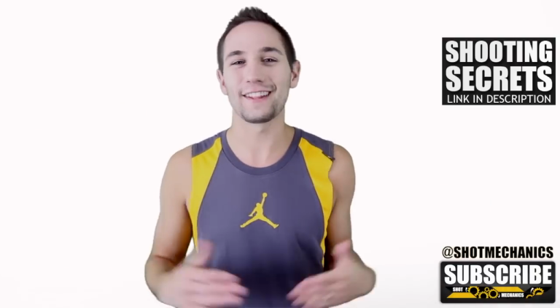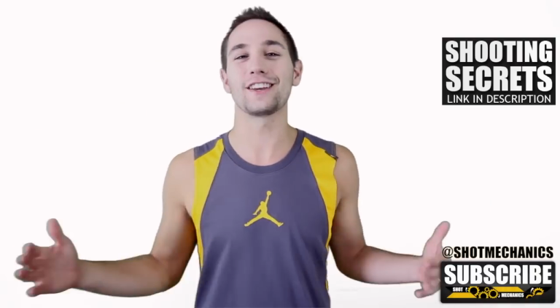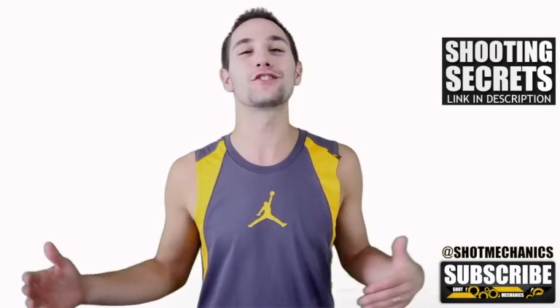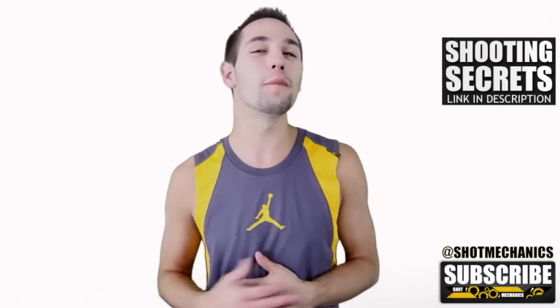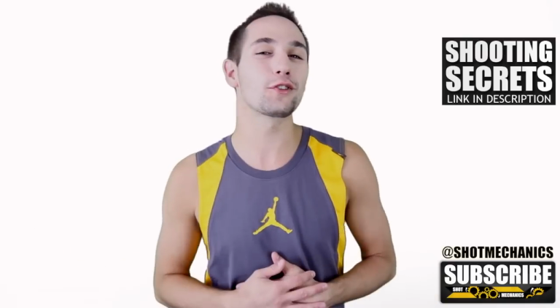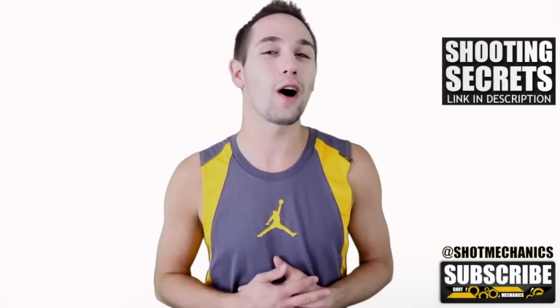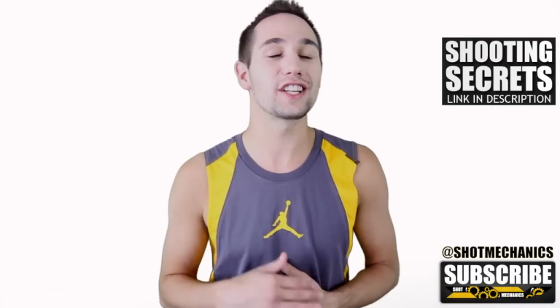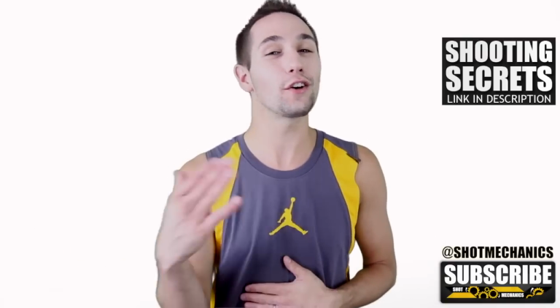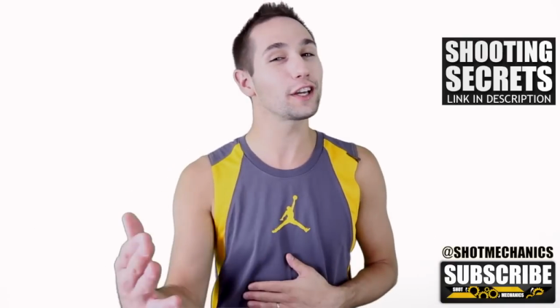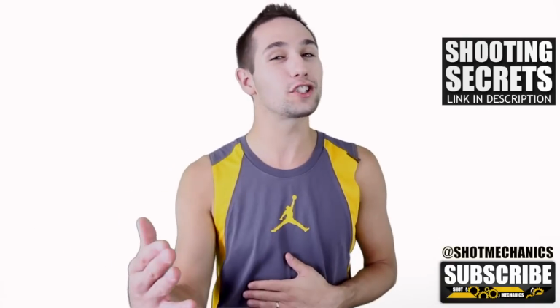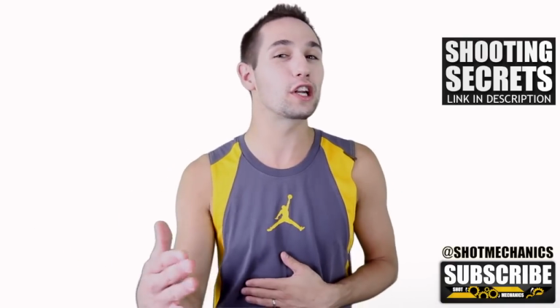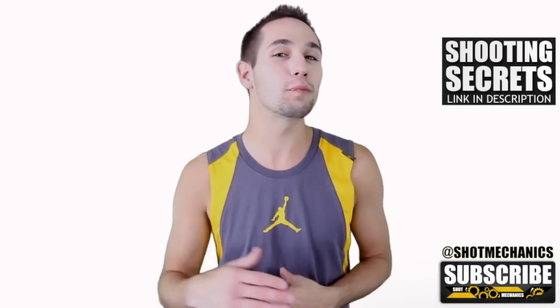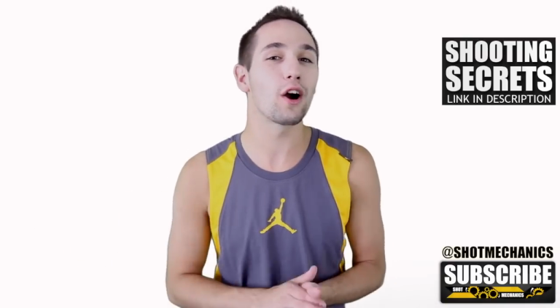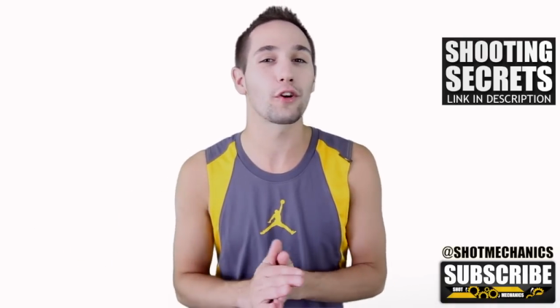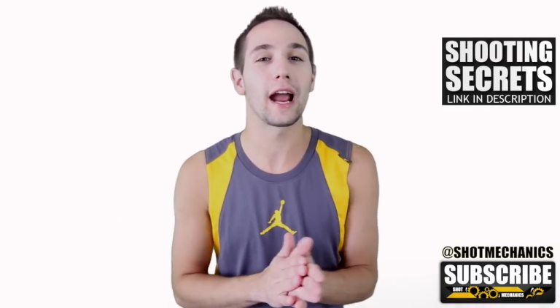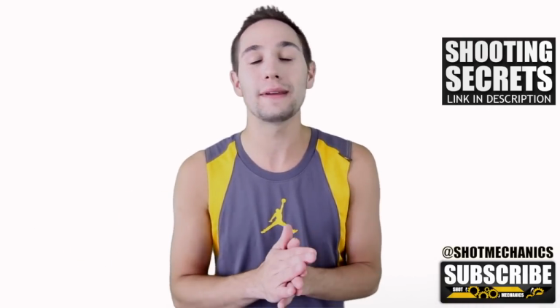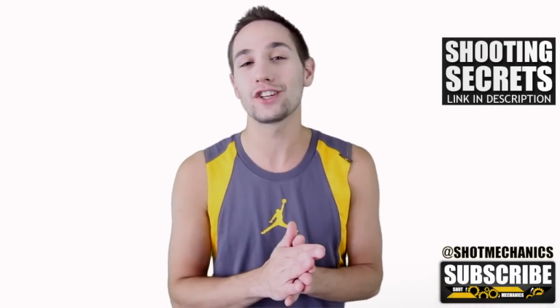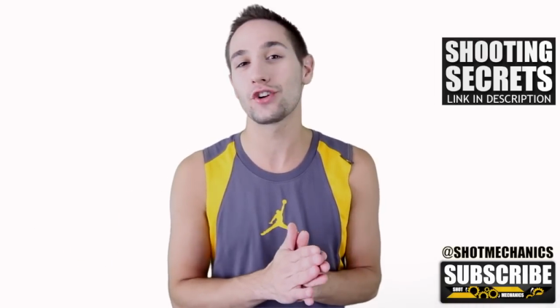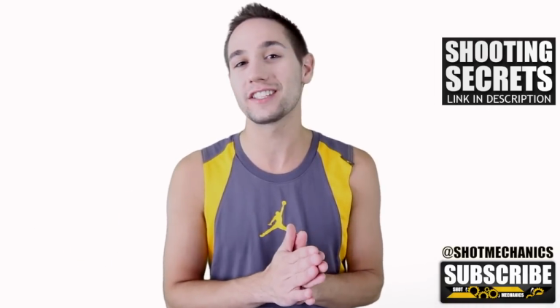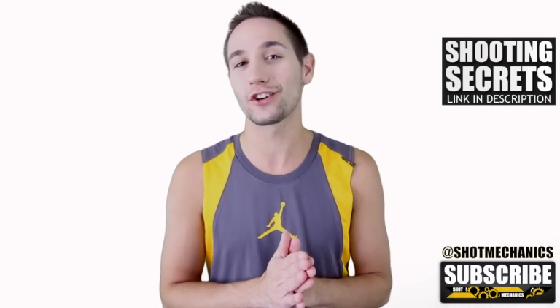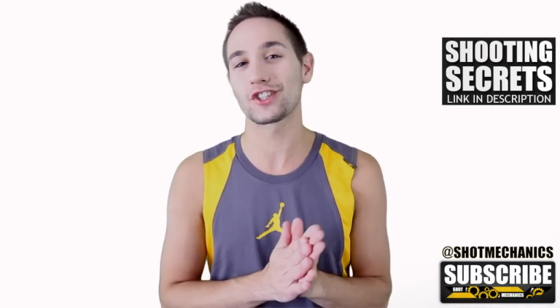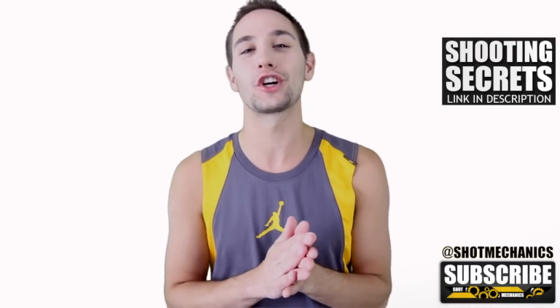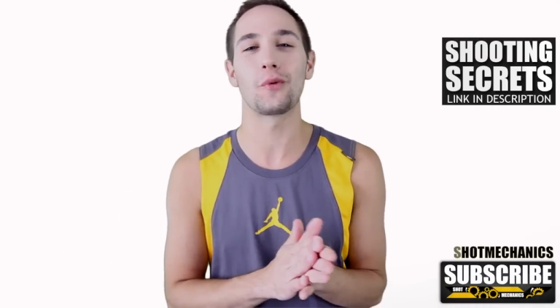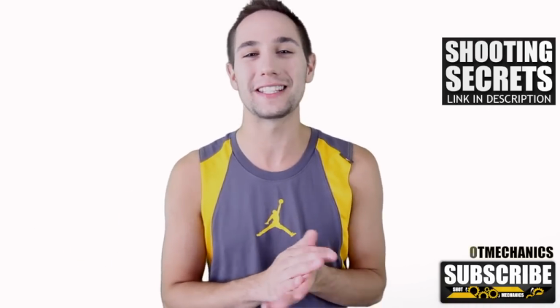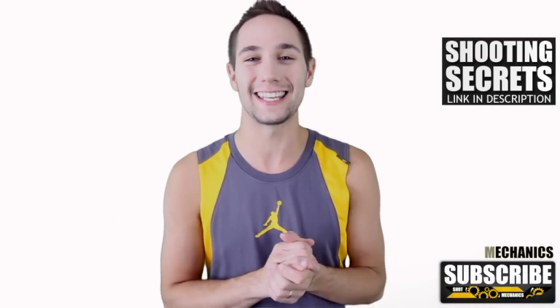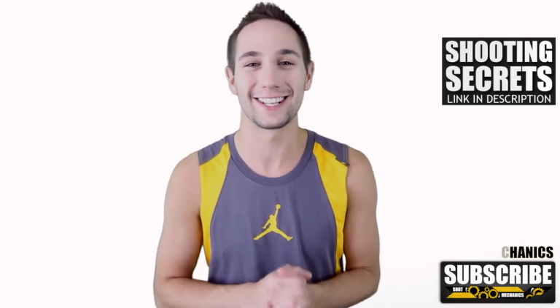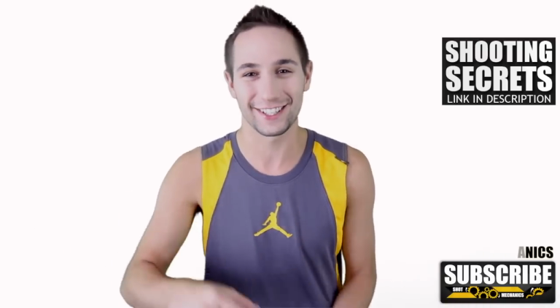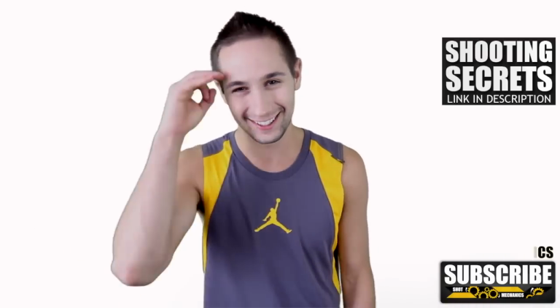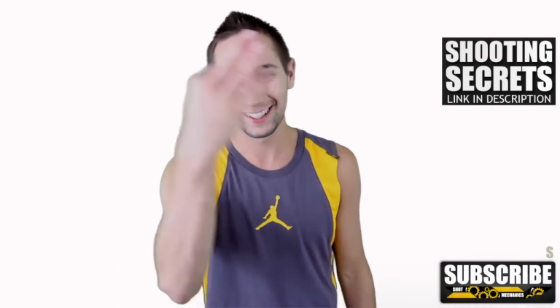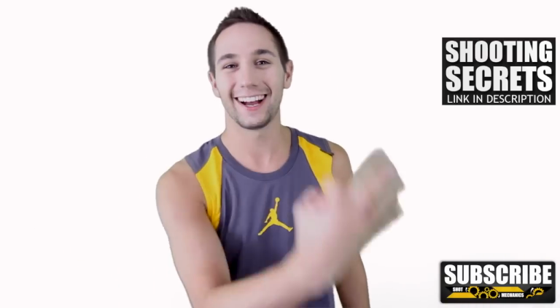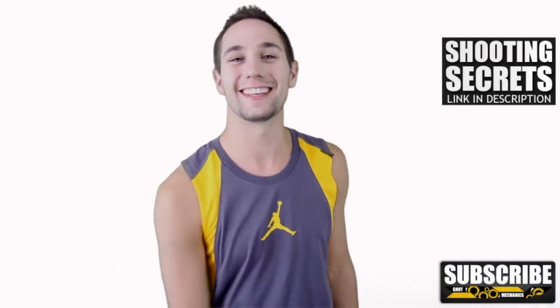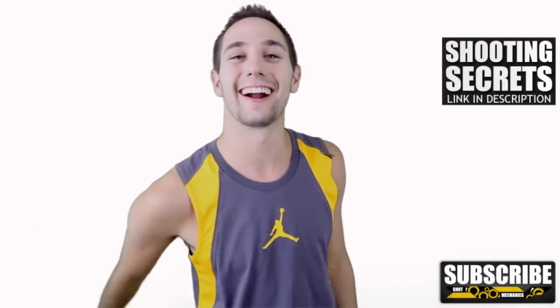Thank you so much for watching, and don't forget to tune in tomorrow for our NBA shooting secrets Dirk Nowitzki edition. I'll see you there.